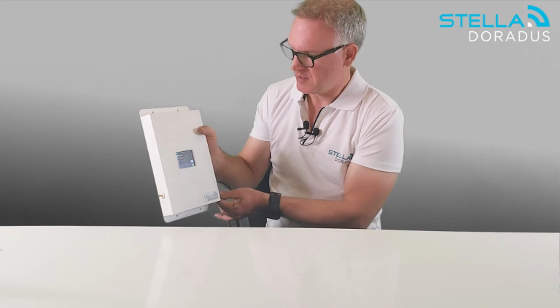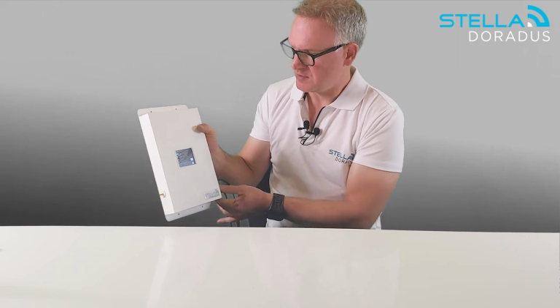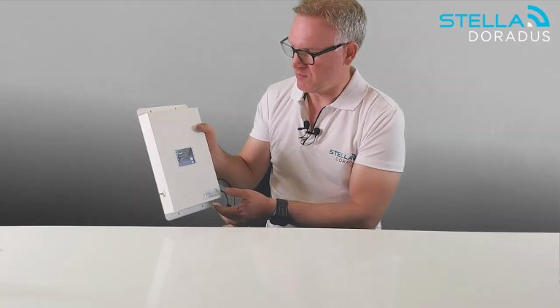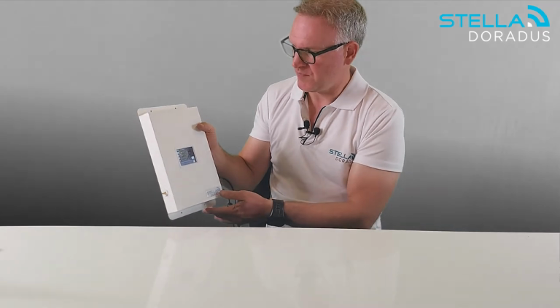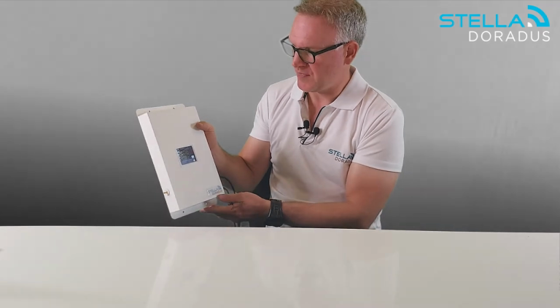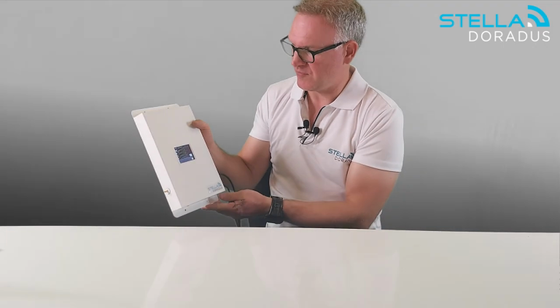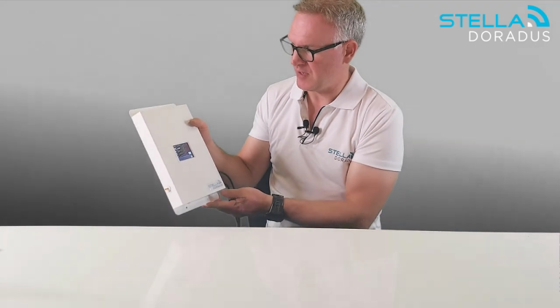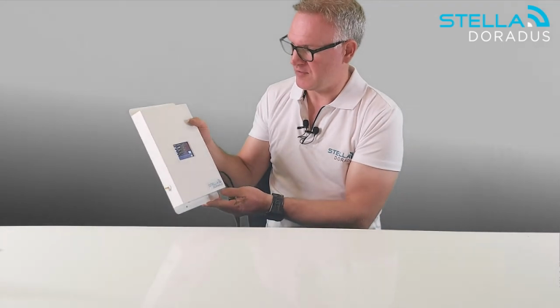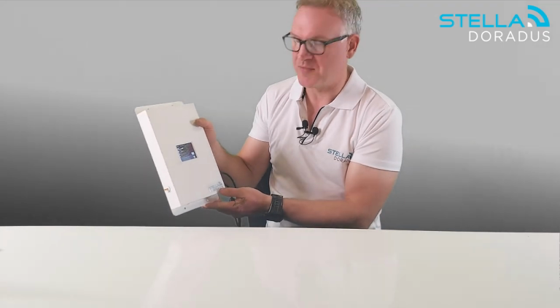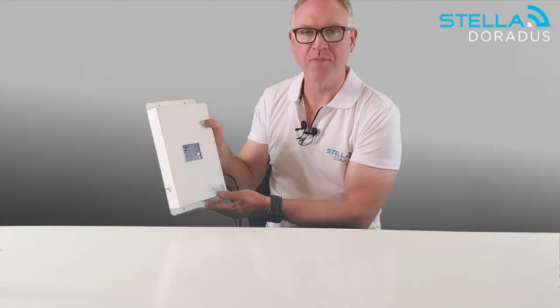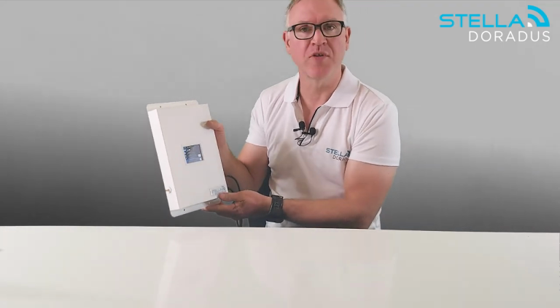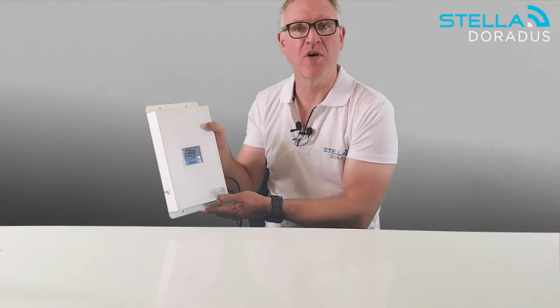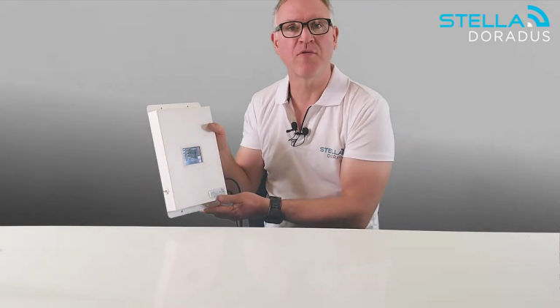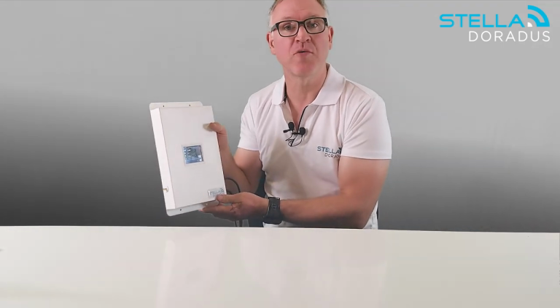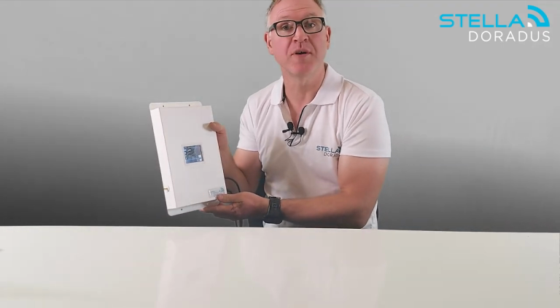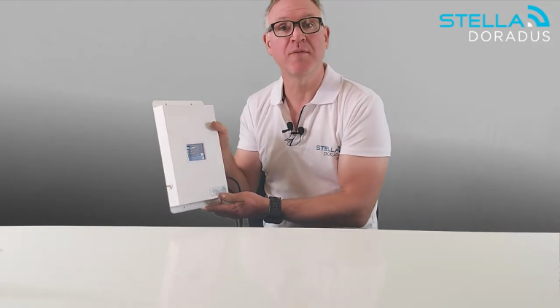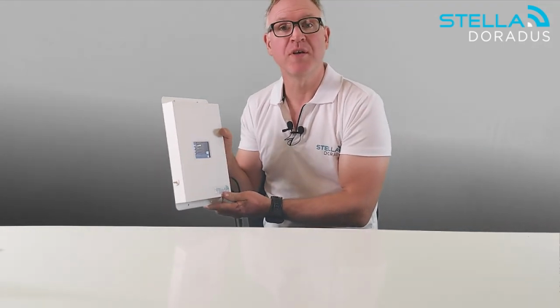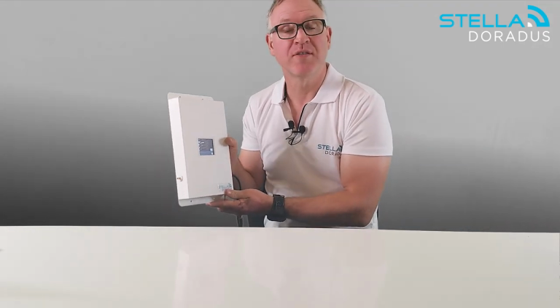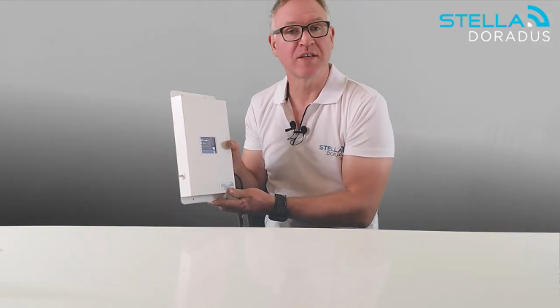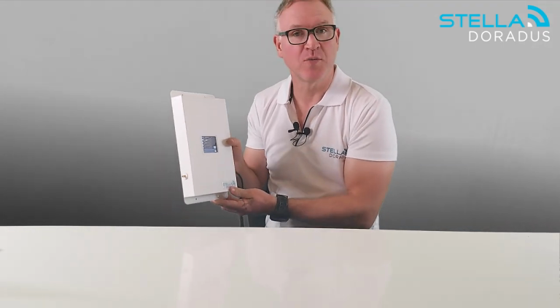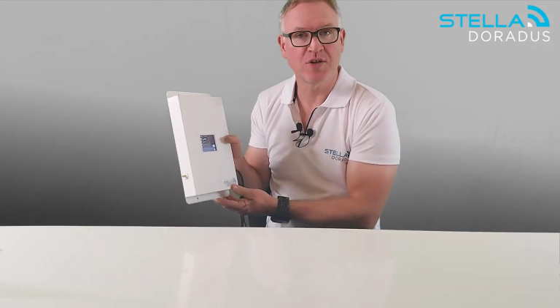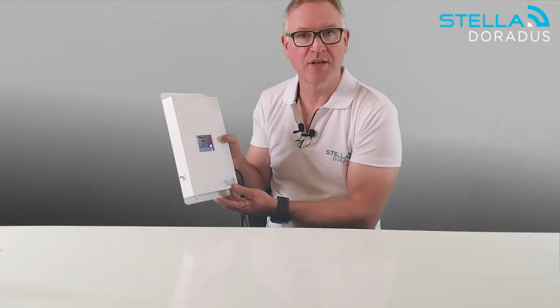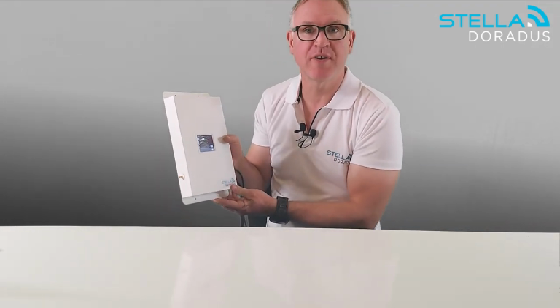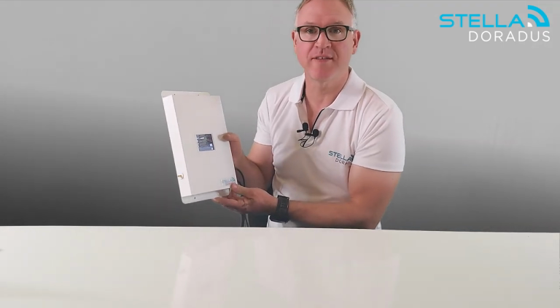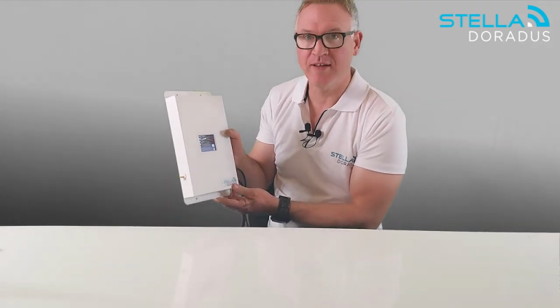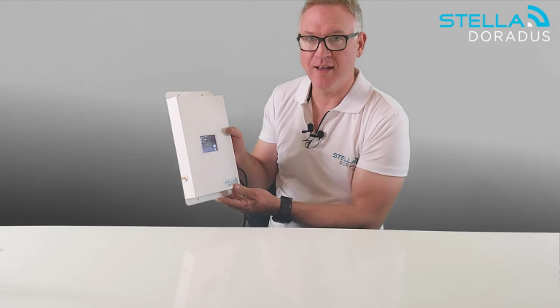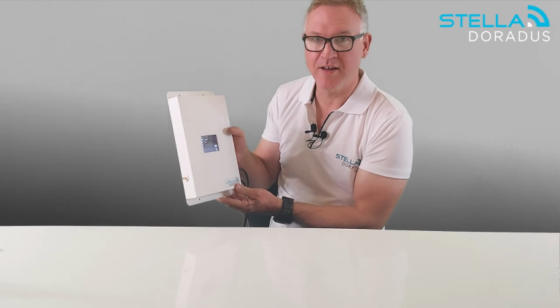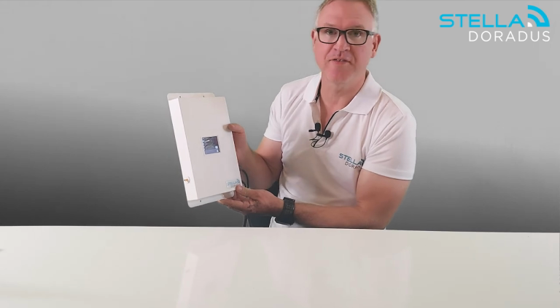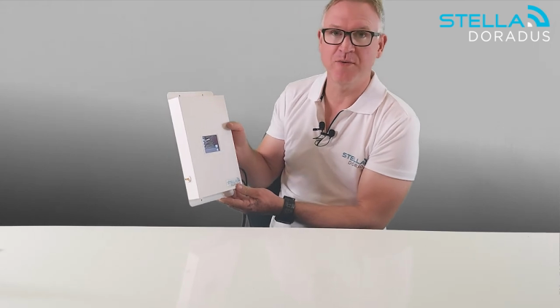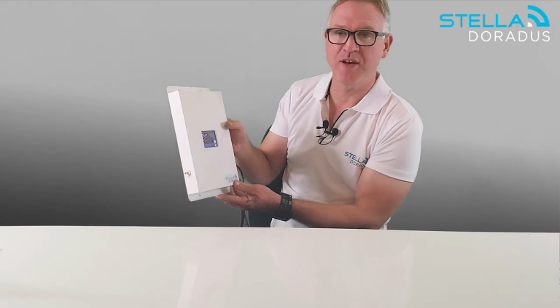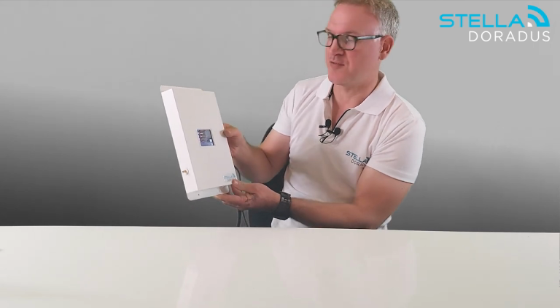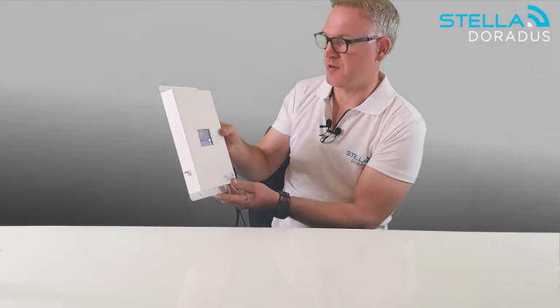So that really sums it up for the R4 repeater. Thanks for watching, have a nice day, and I'll see you in the next one.